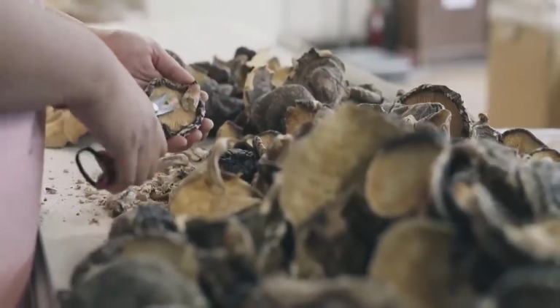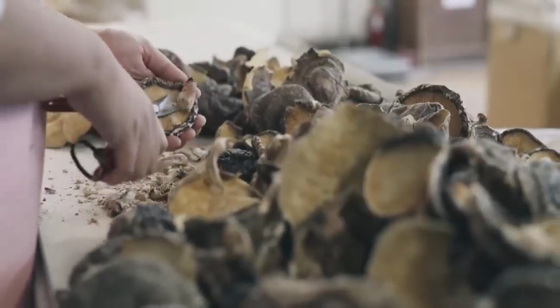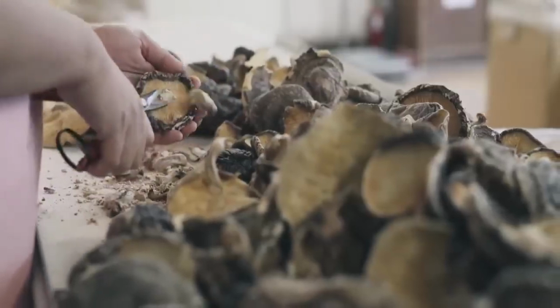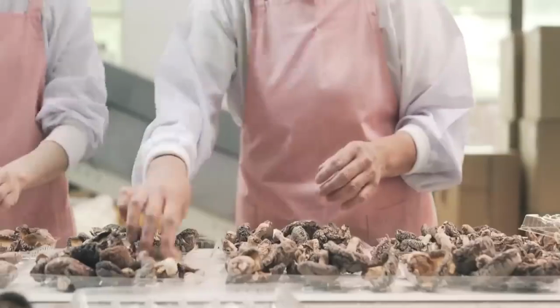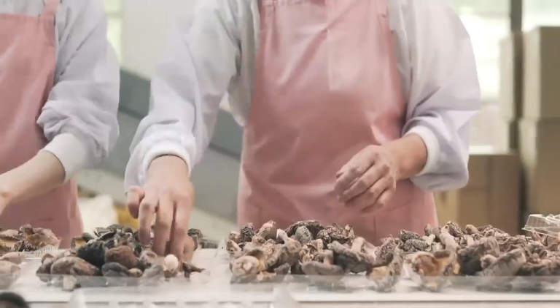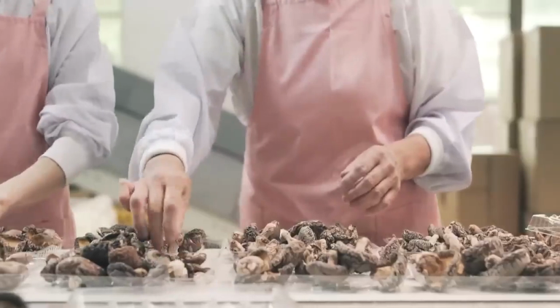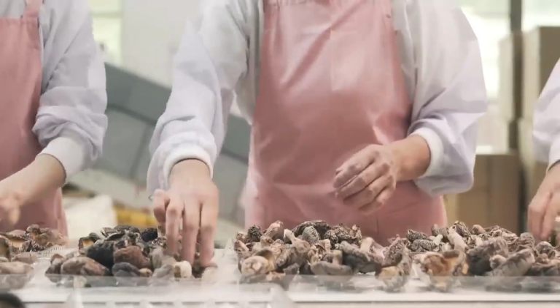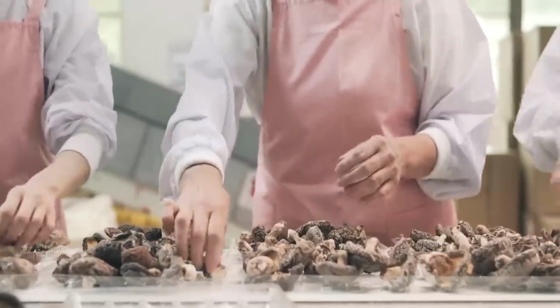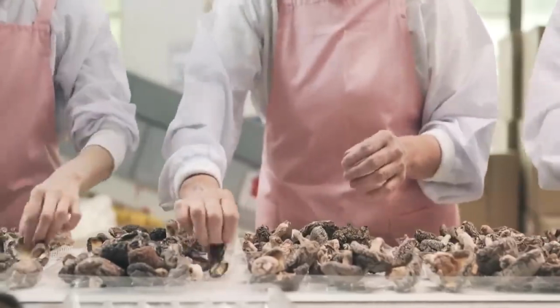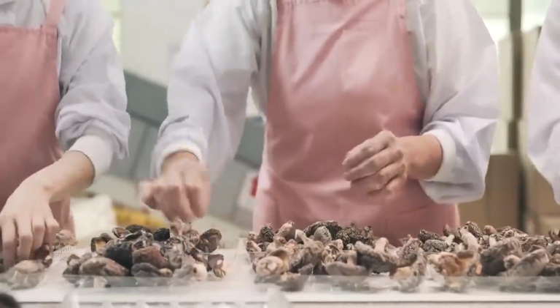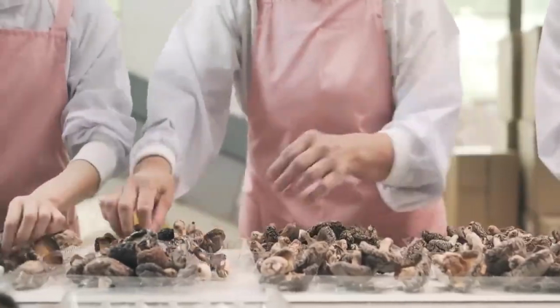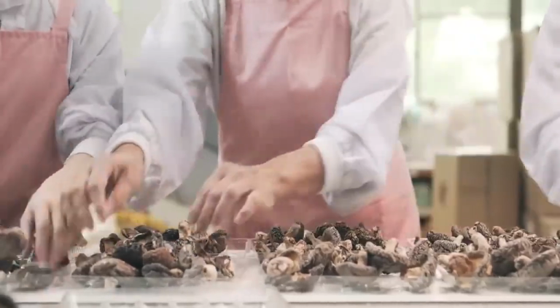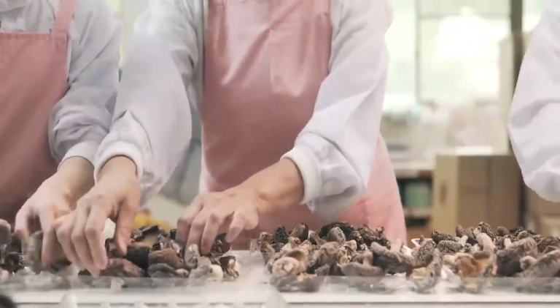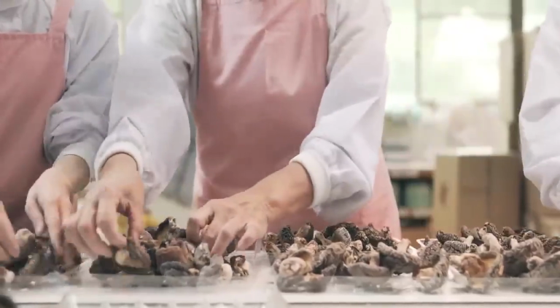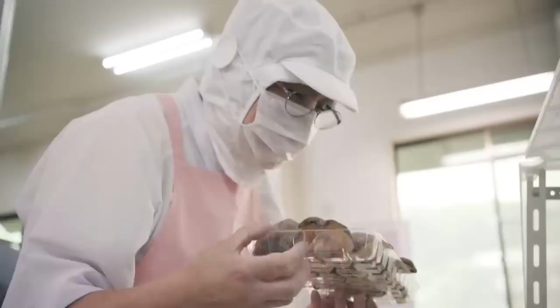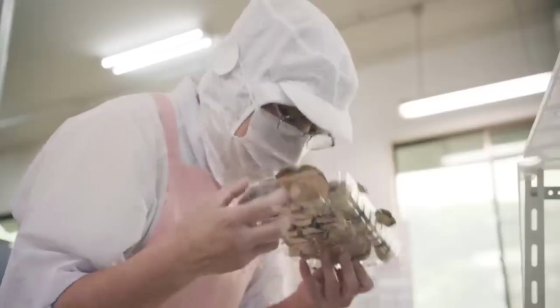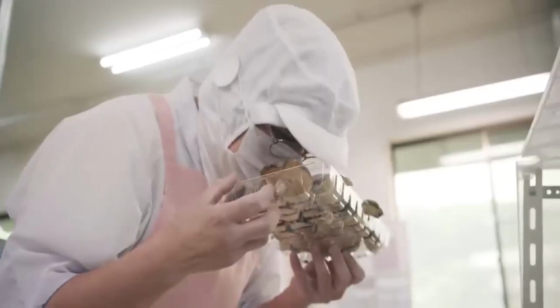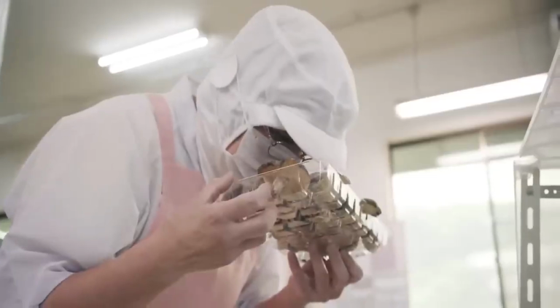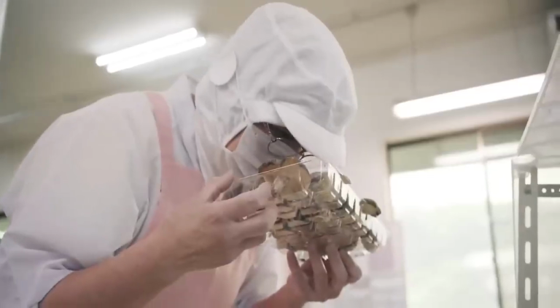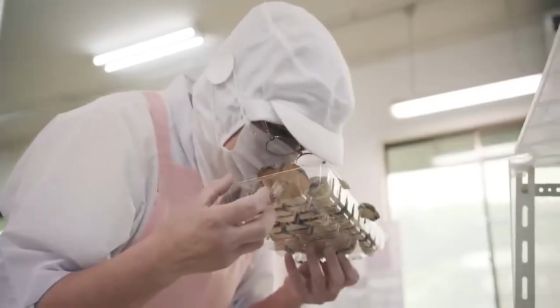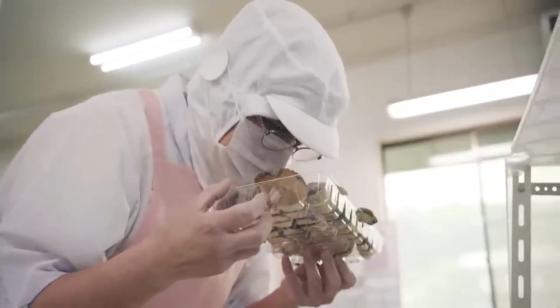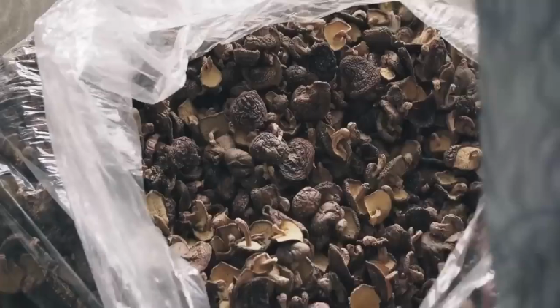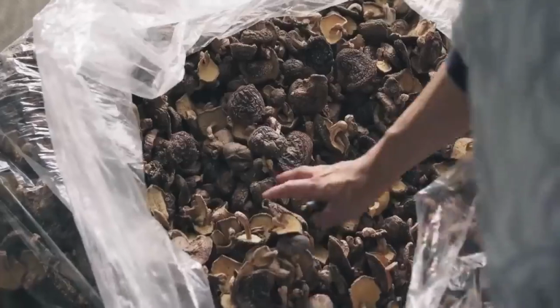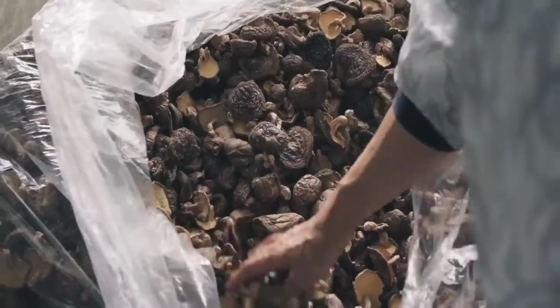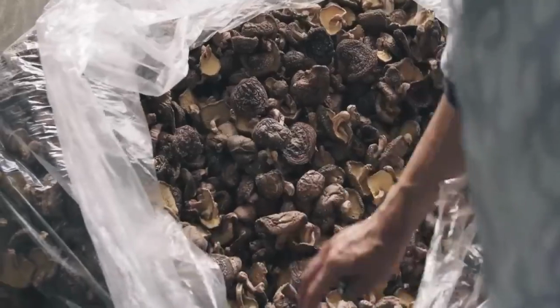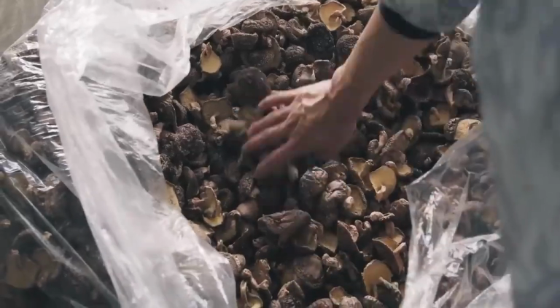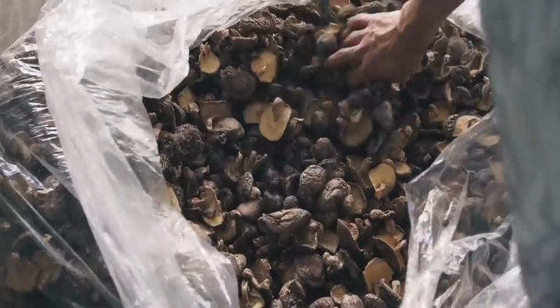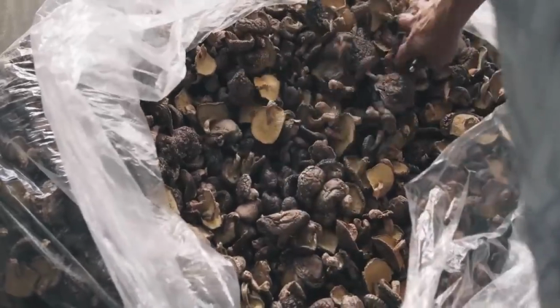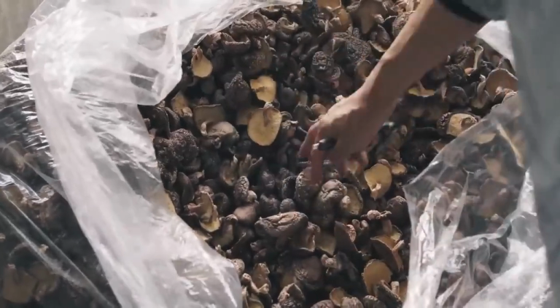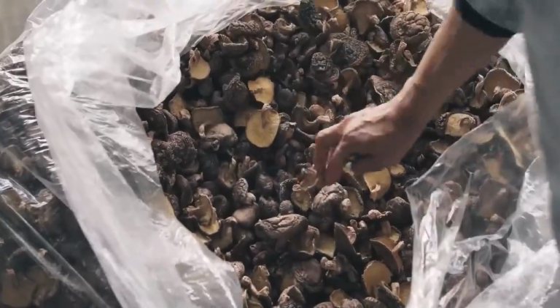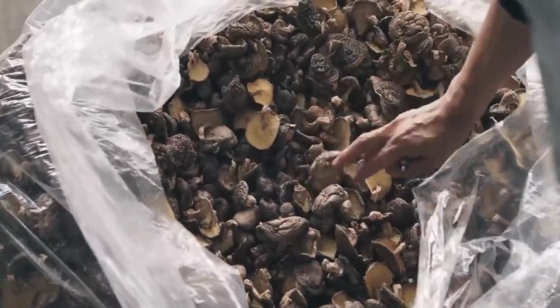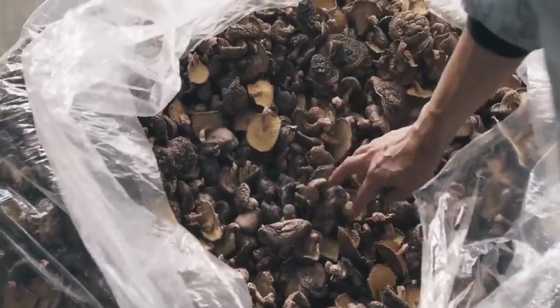In this video, I will show you how they cultivate these mushrooms in the forest. Let's find out what makes it so special.